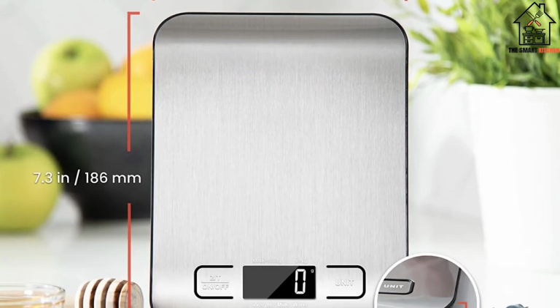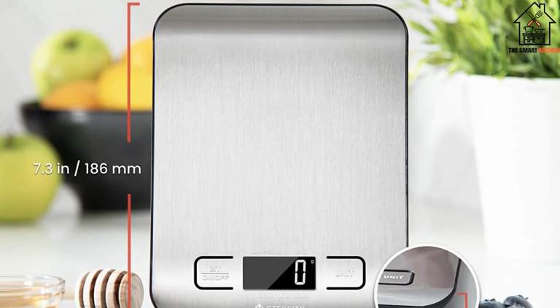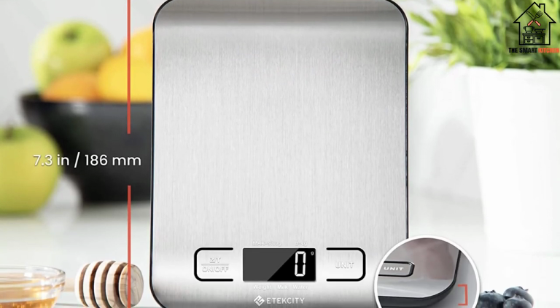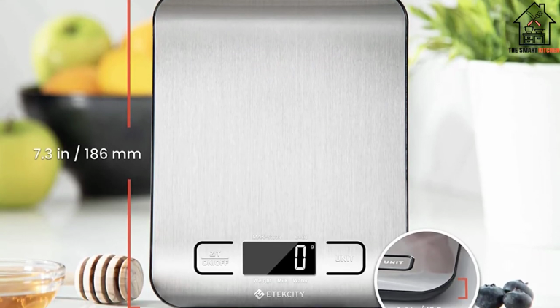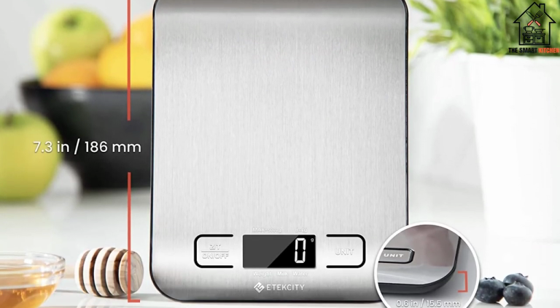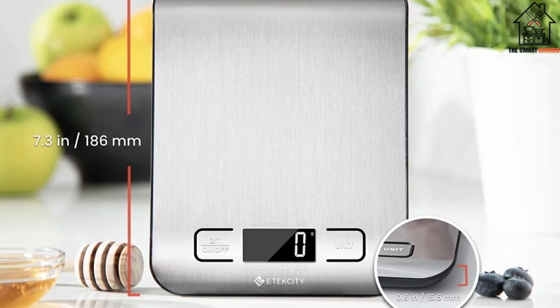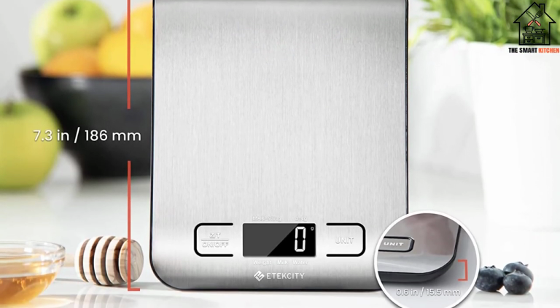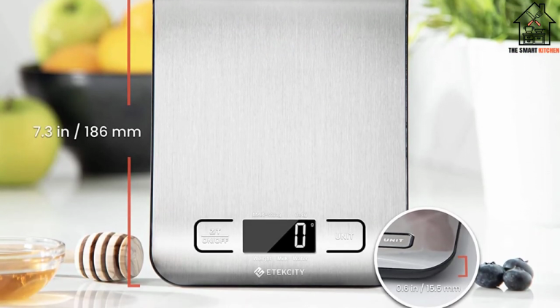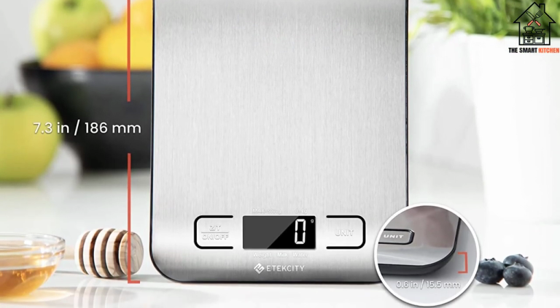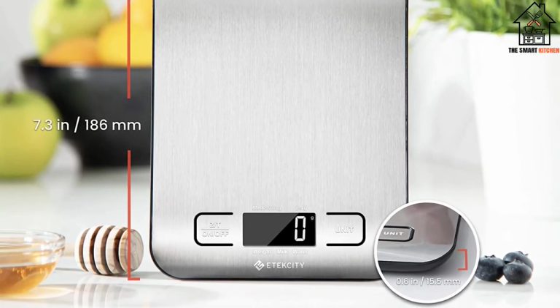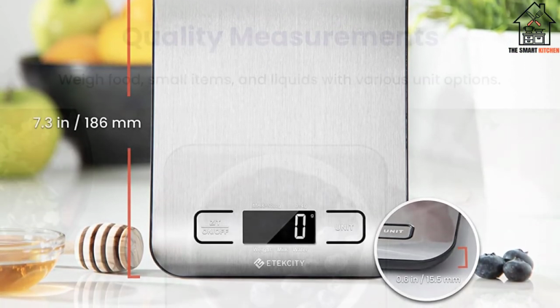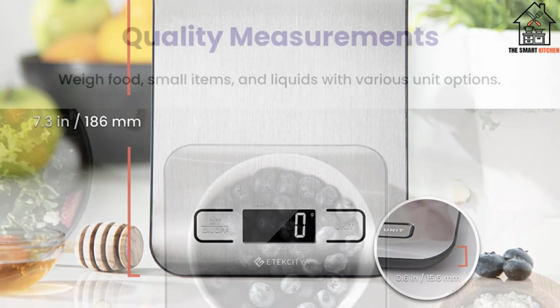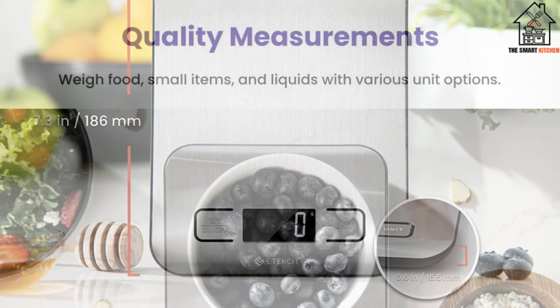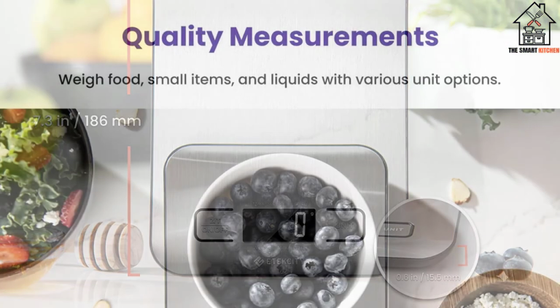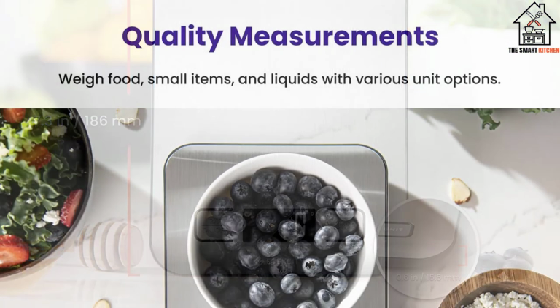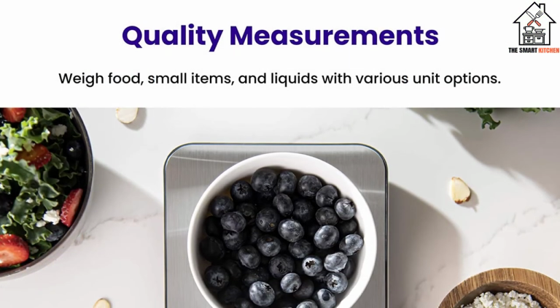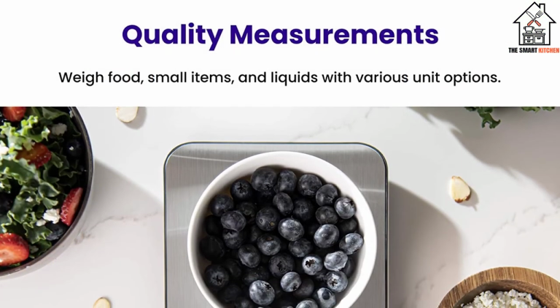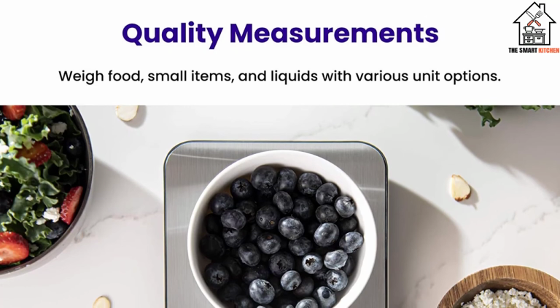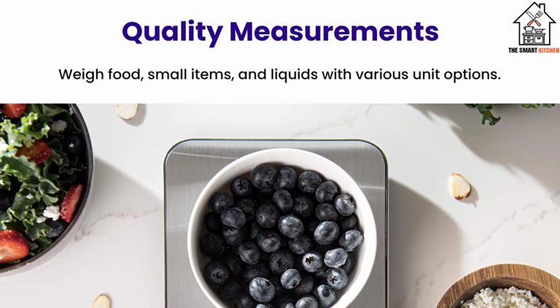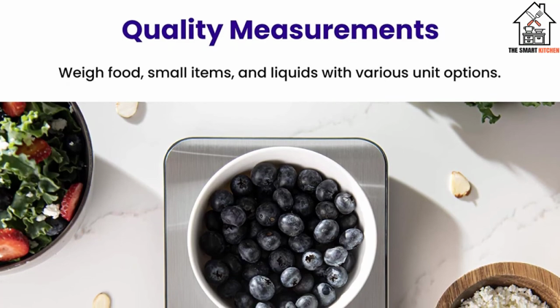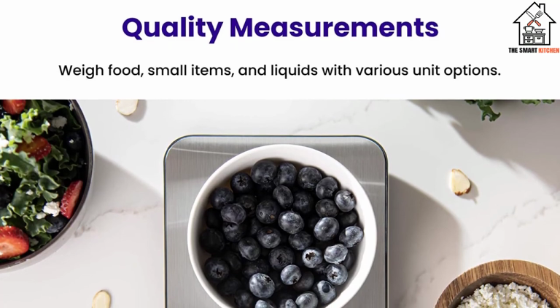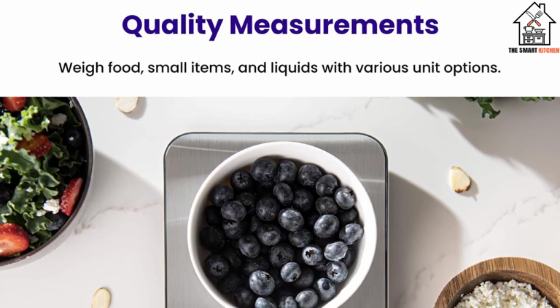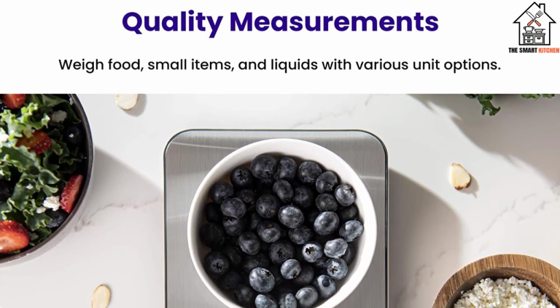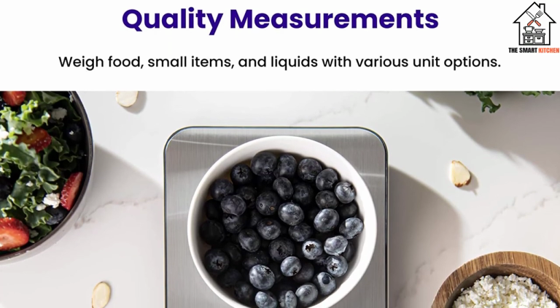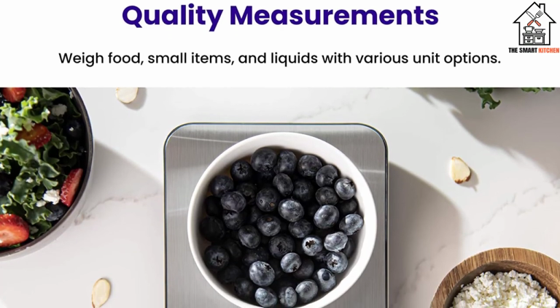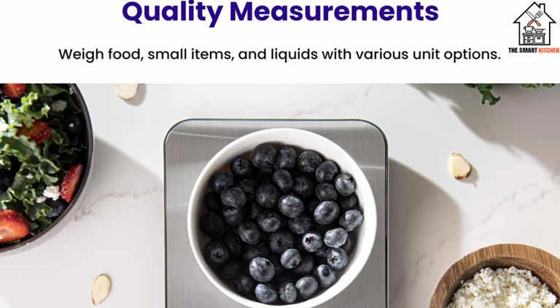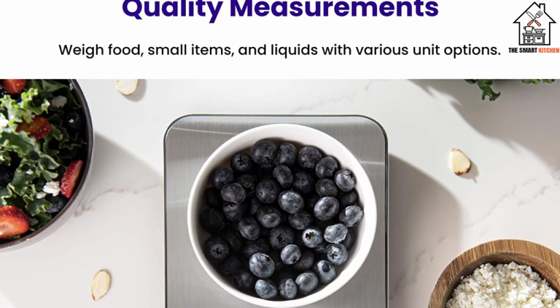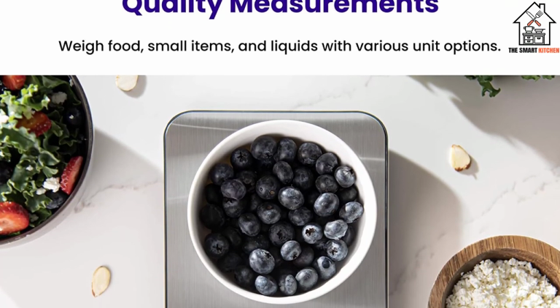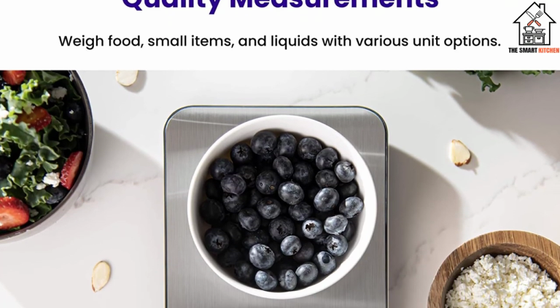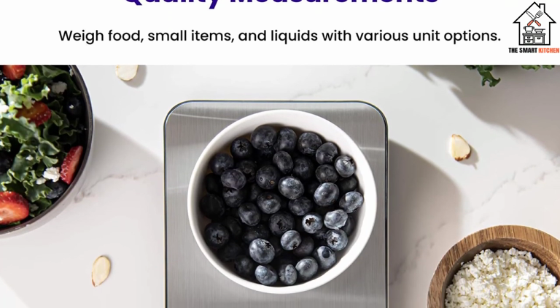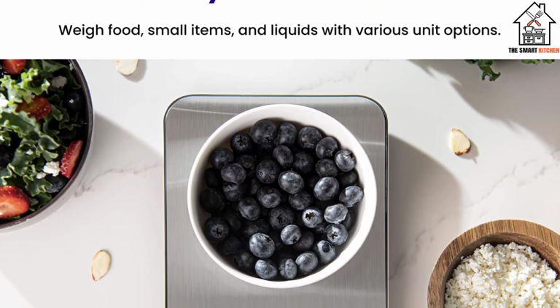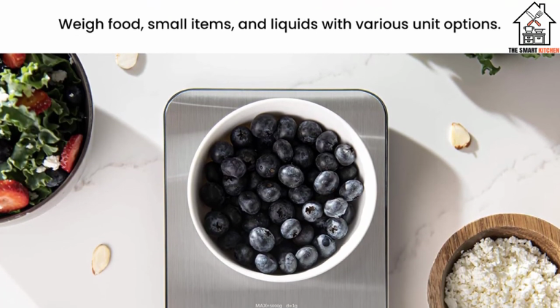It has a flat scale surface and tidy laminated buttons that are easy to clean with a damp rag and soap.